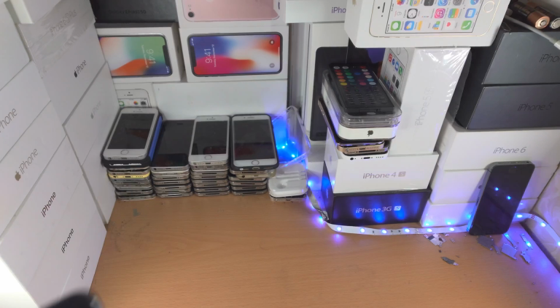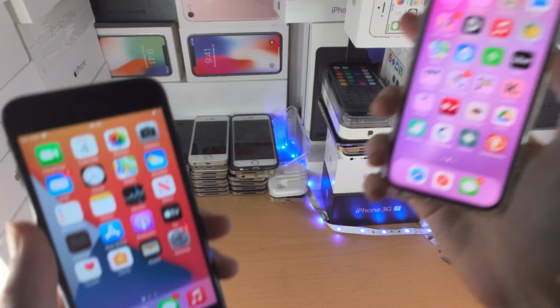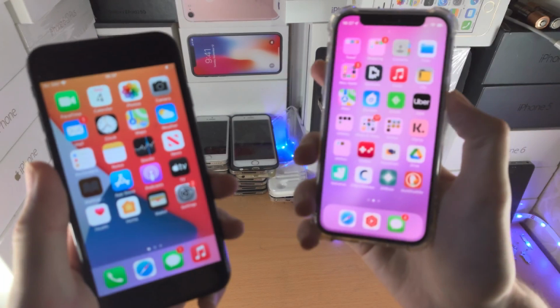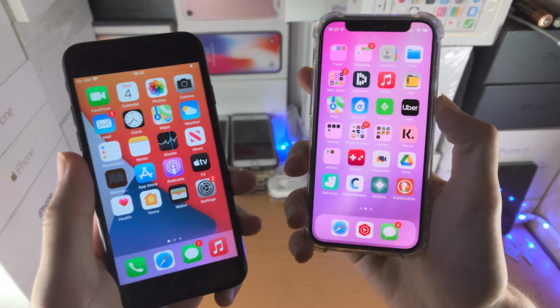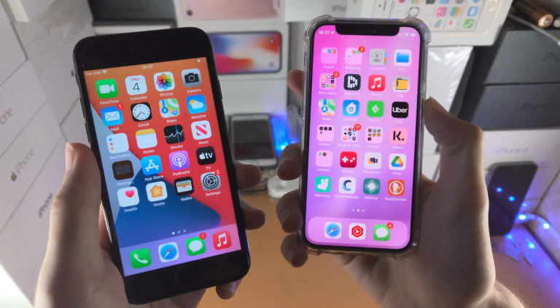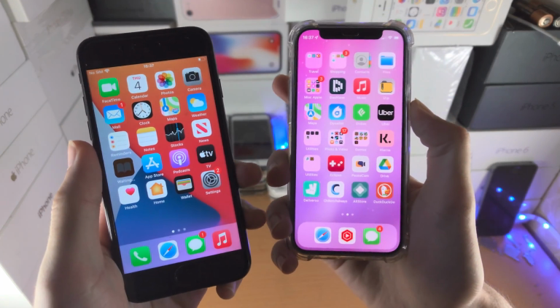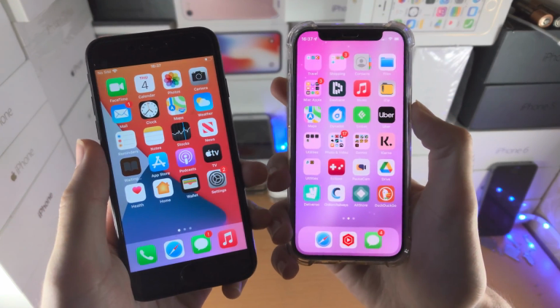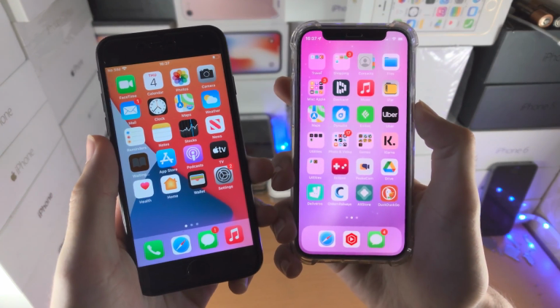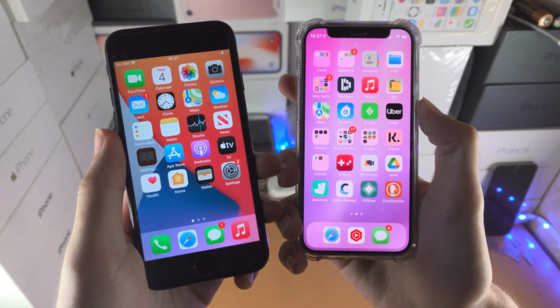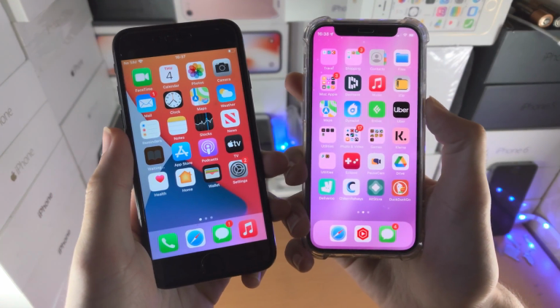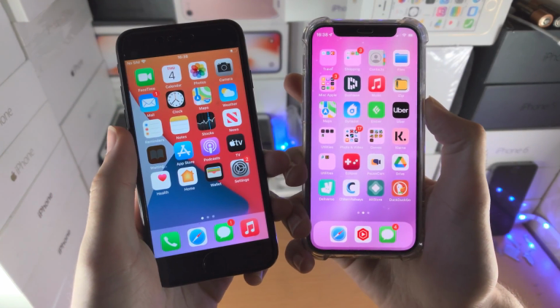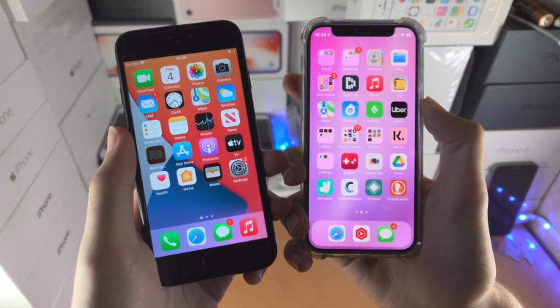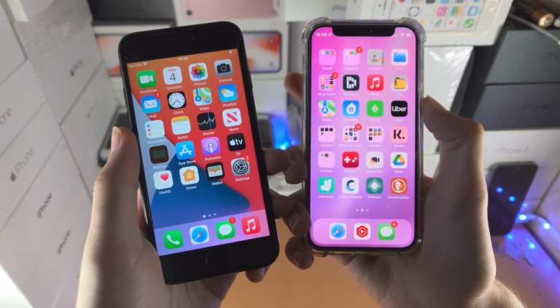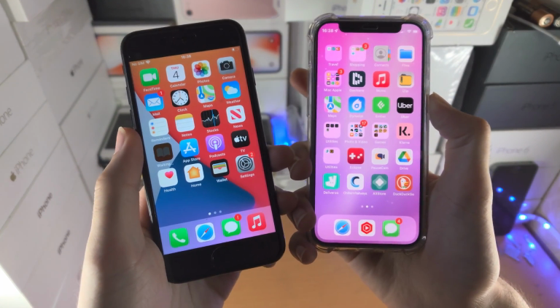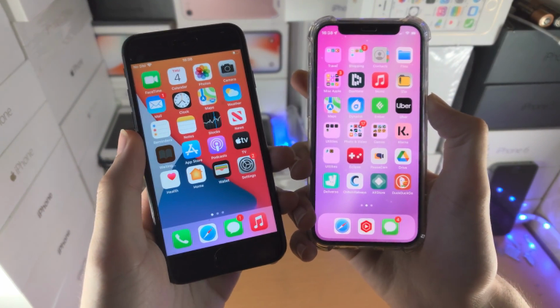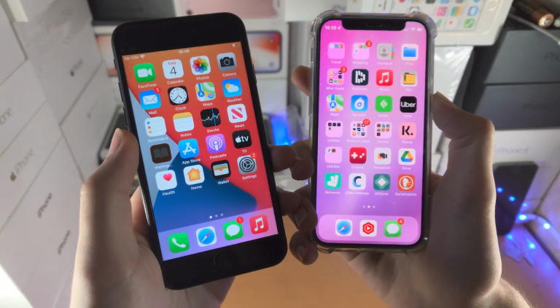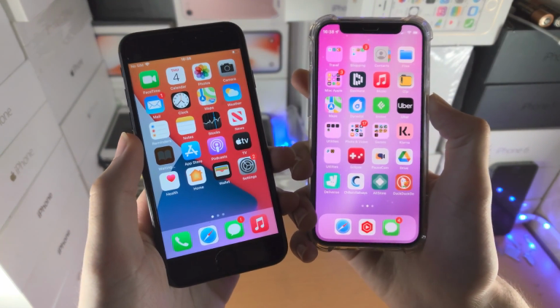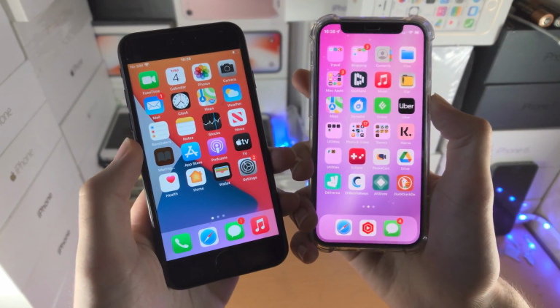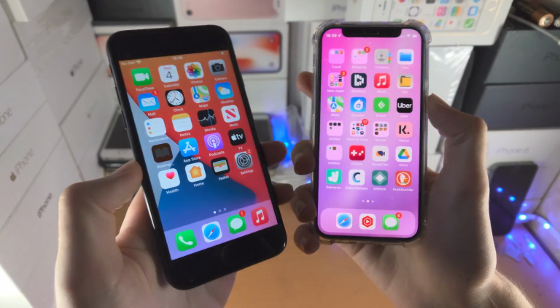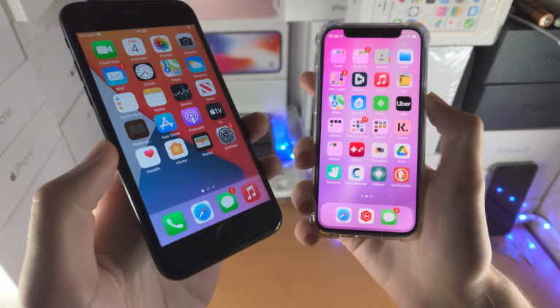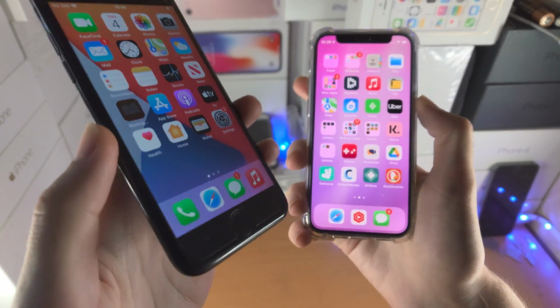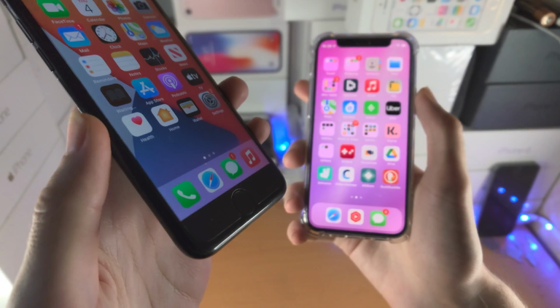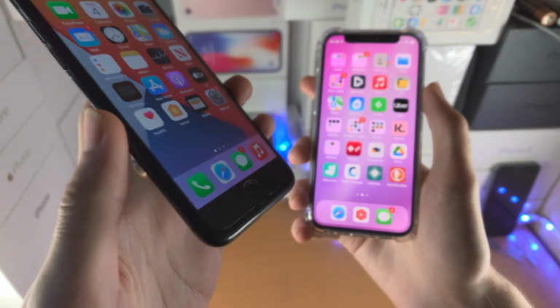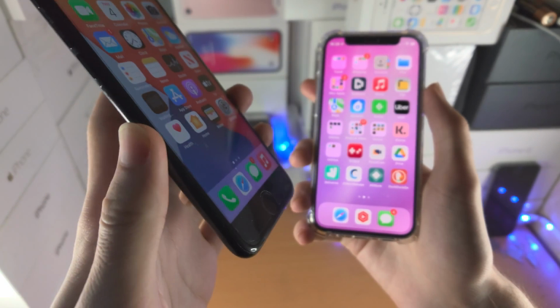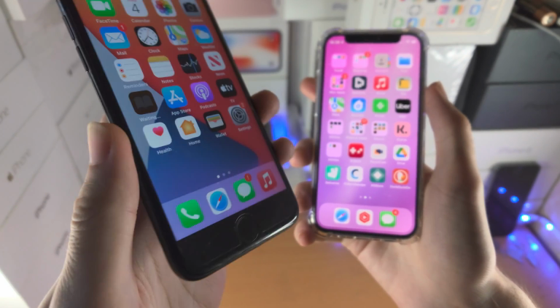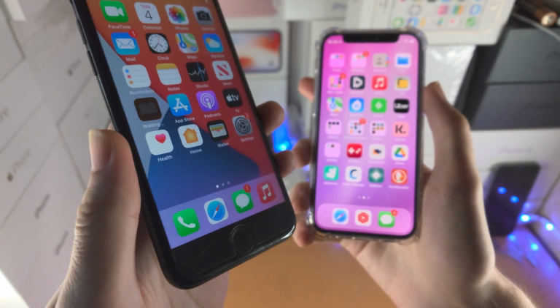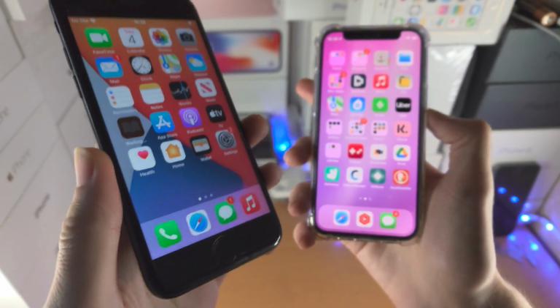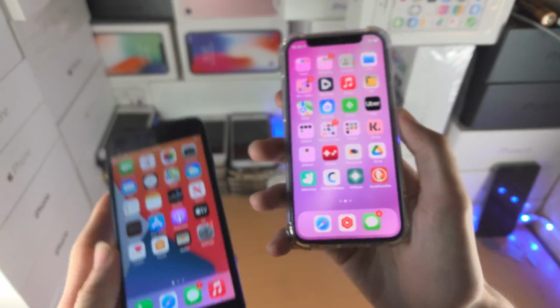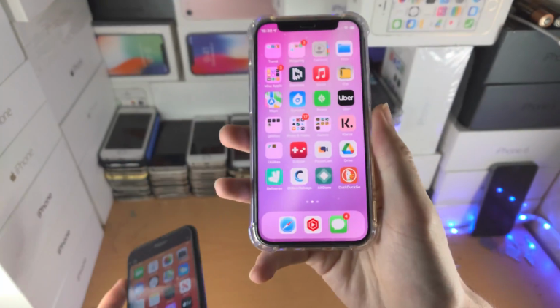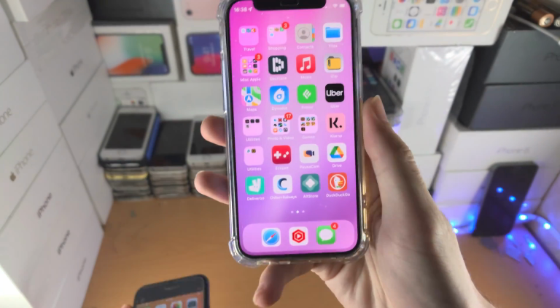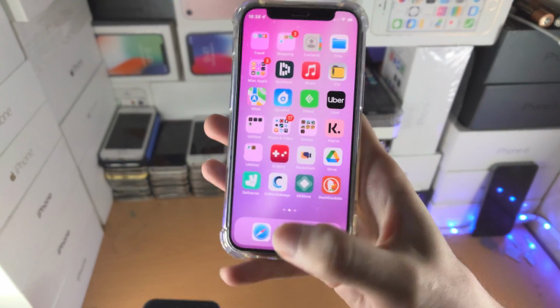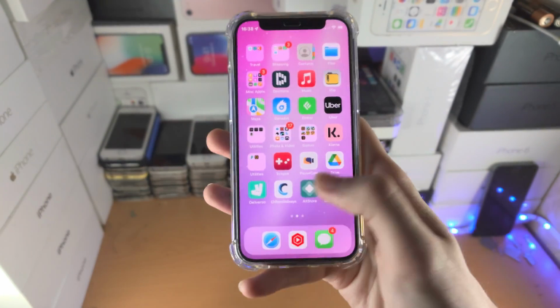Welcome everyone, let's add a home button to your iPhone screen. This video will even work if your iPhone already has a physical home button.